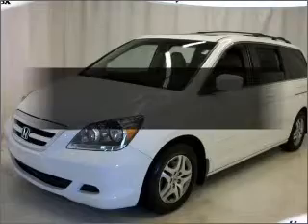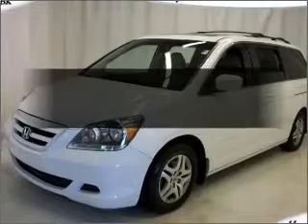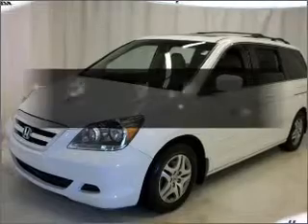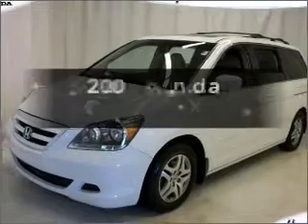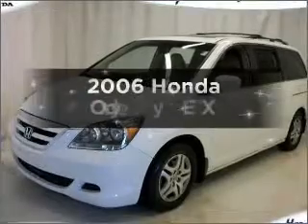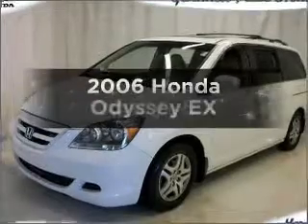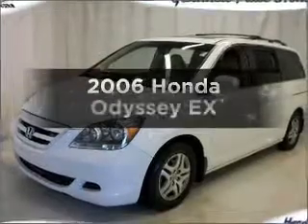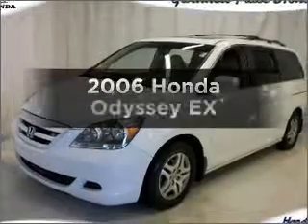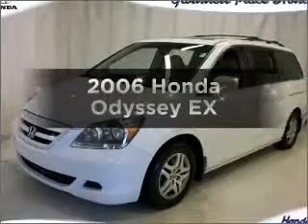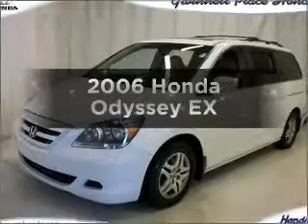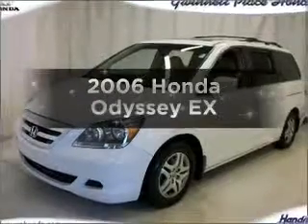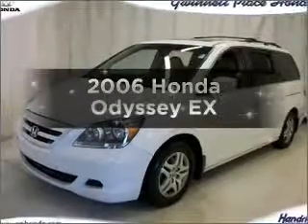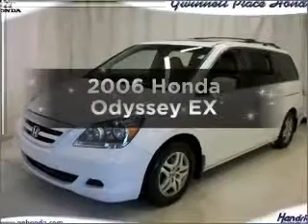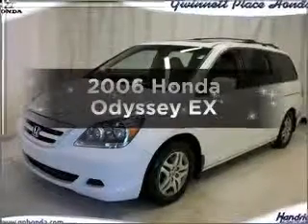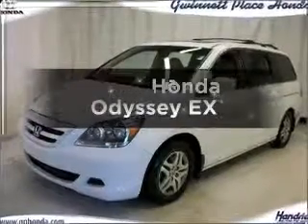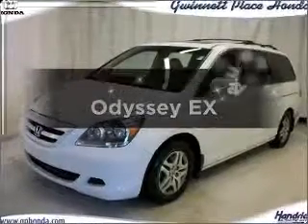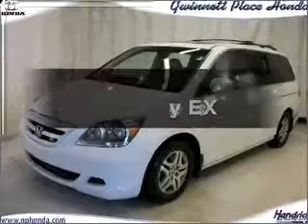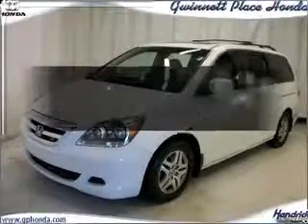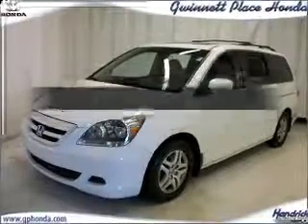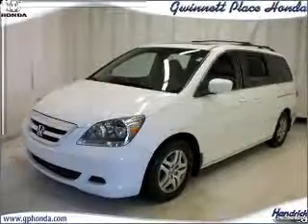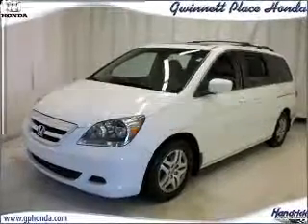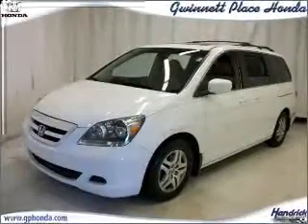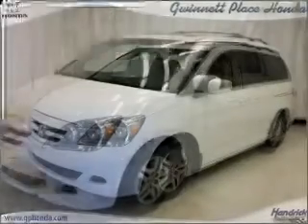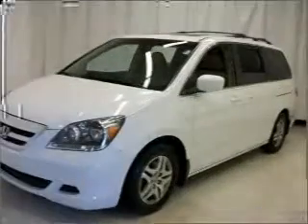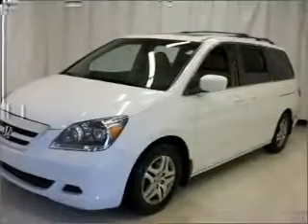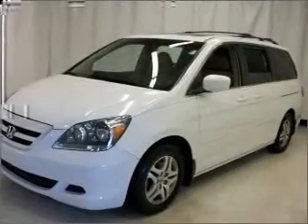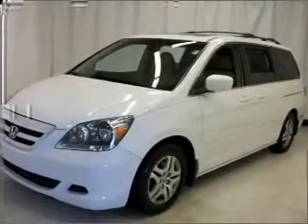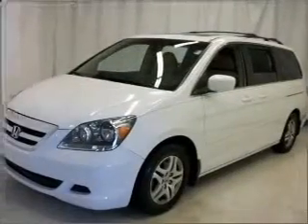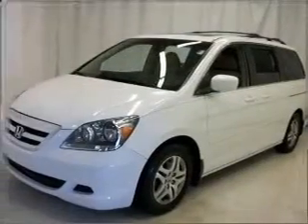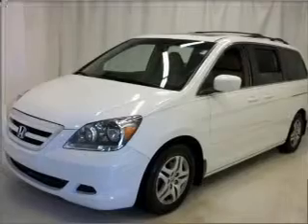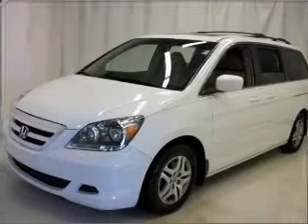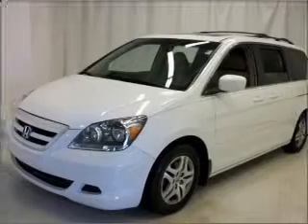Presenting the 2006 Honda Odyssey. If you're looking for a first-rate auto, this one could be yours today.